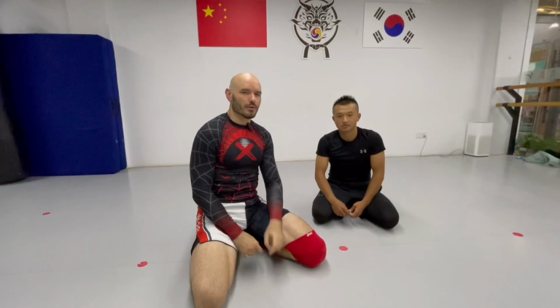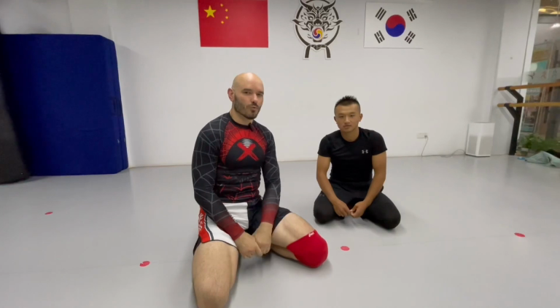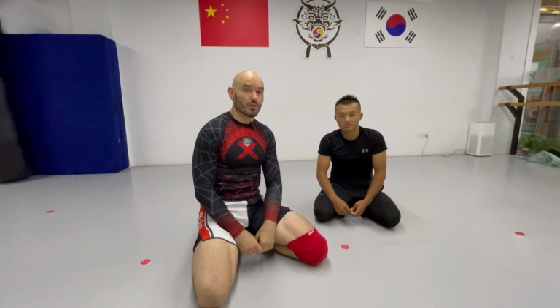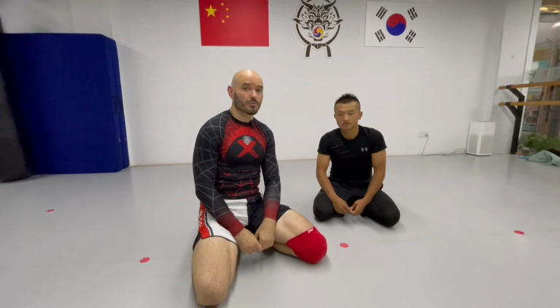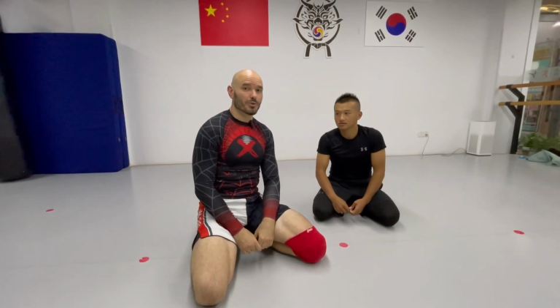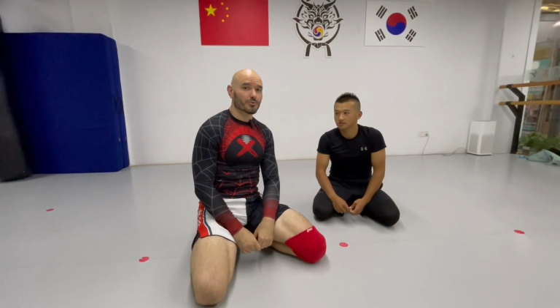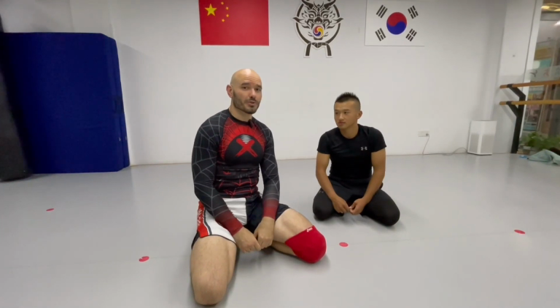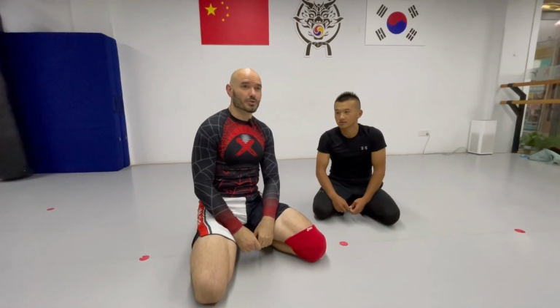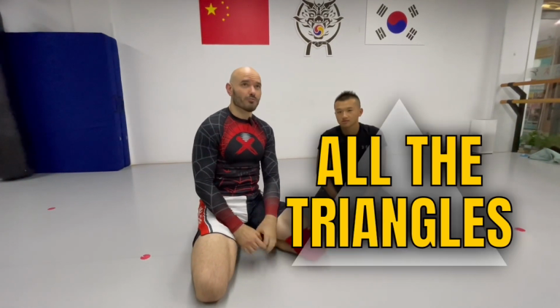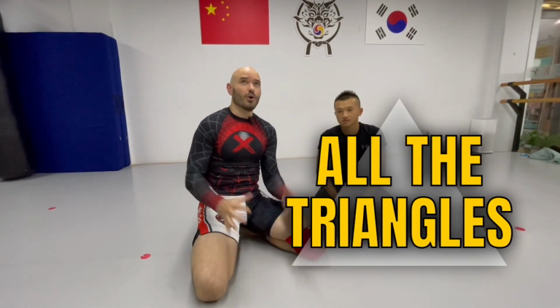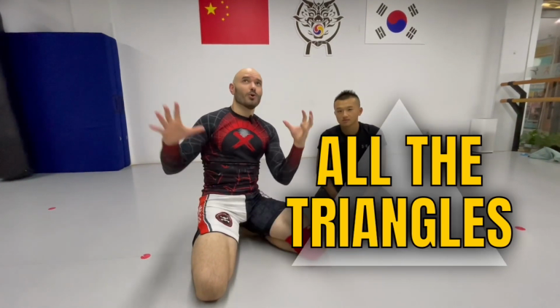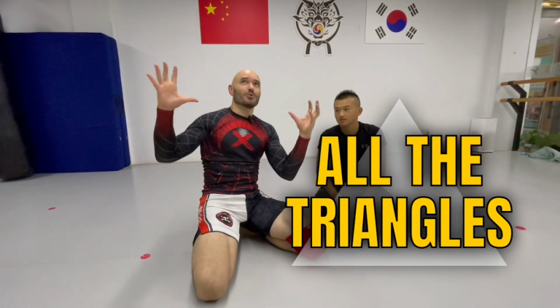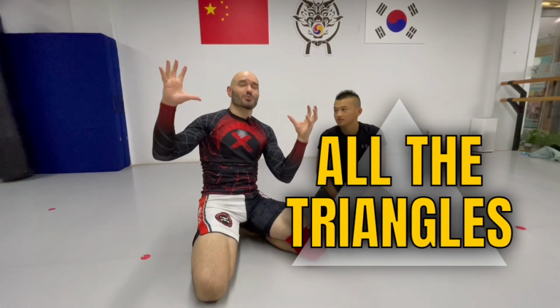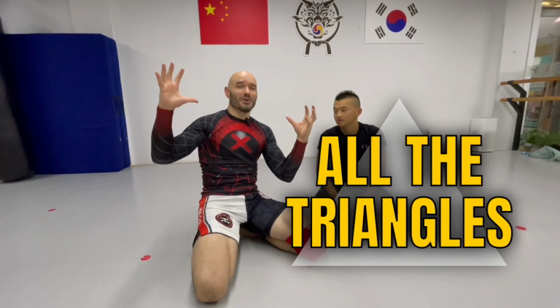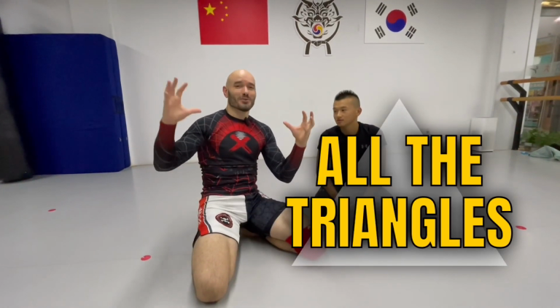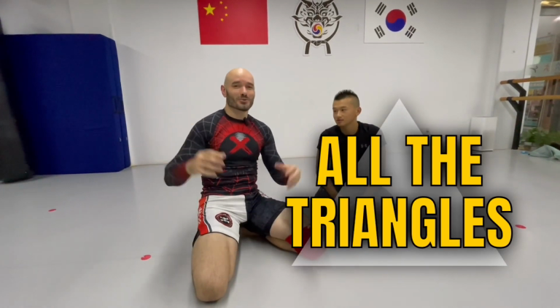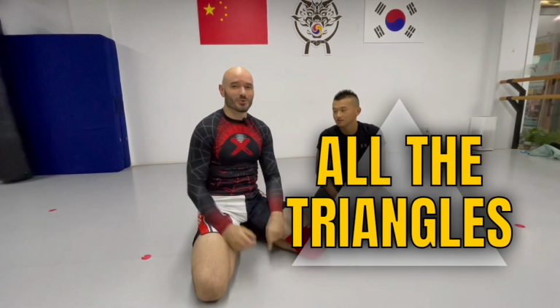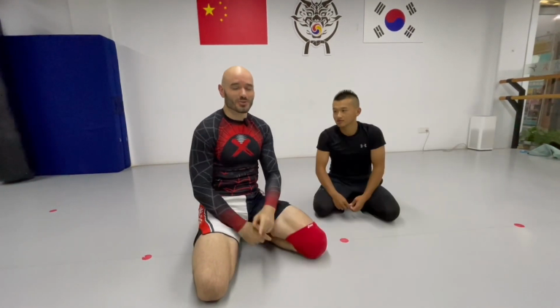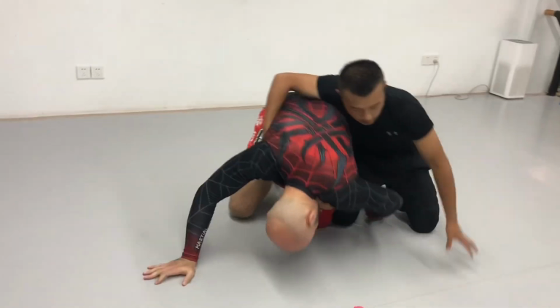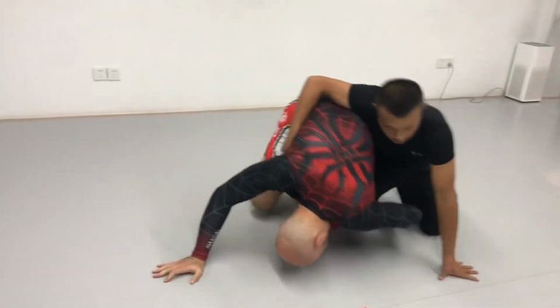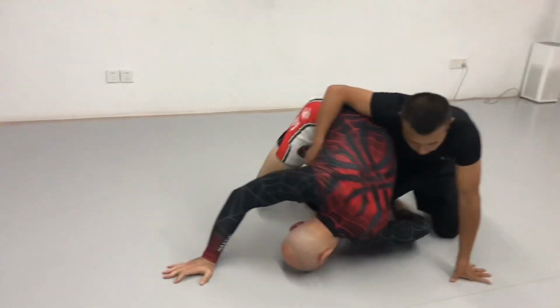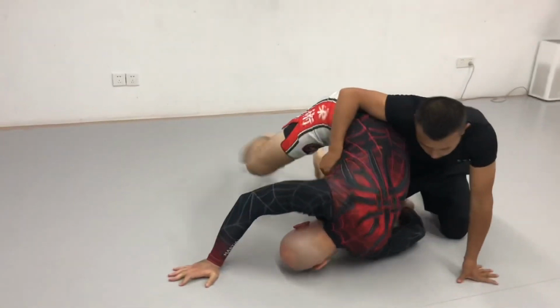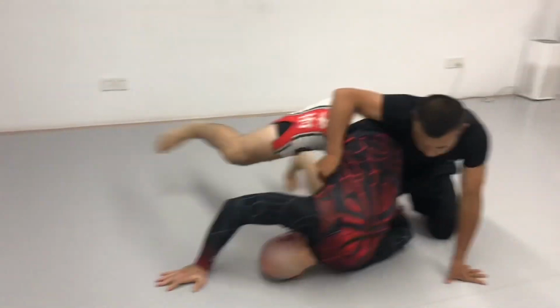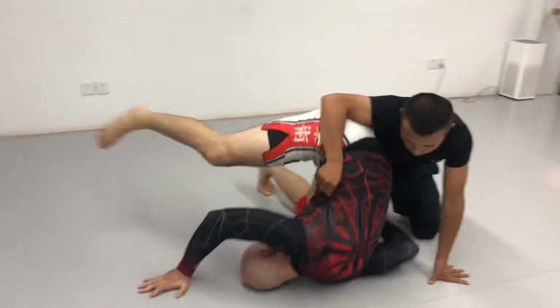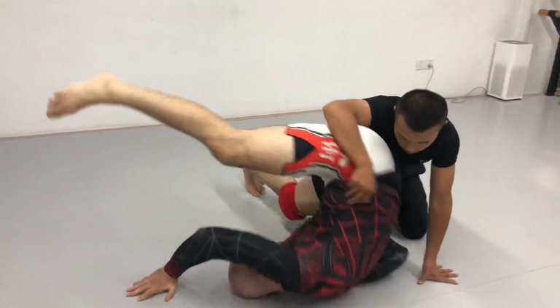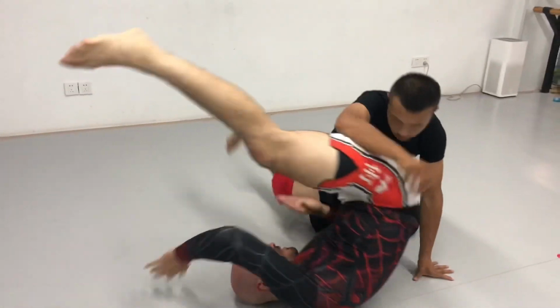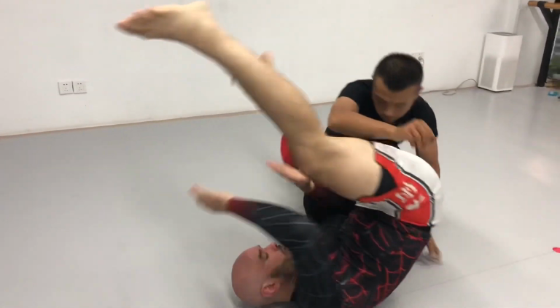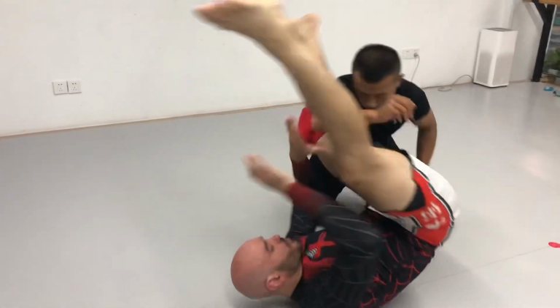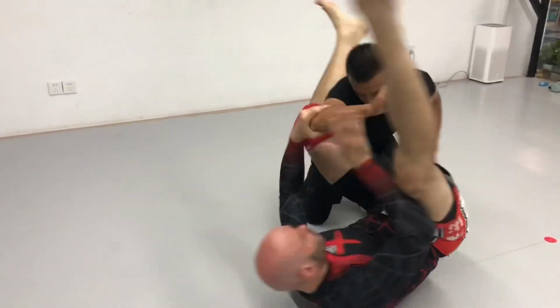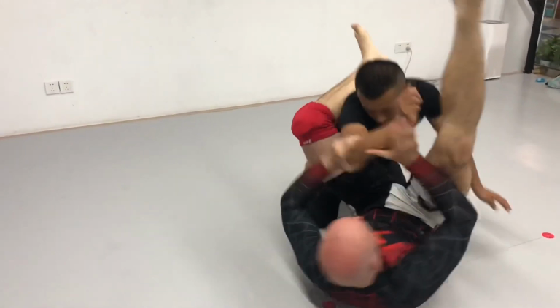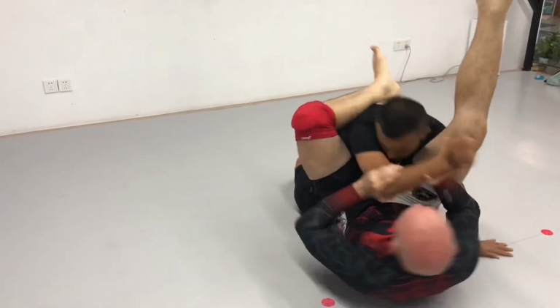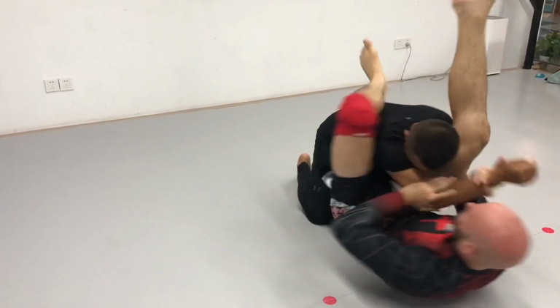Welcome to another edition of all the triangle chokes. In this one, we're going to use a Granby roll to set up a triangle.